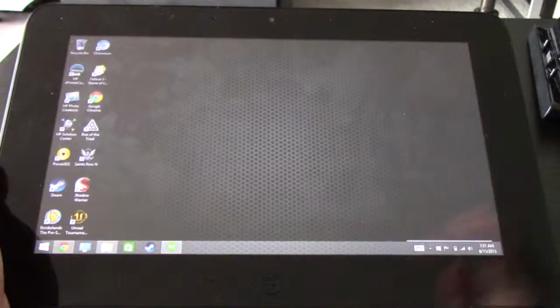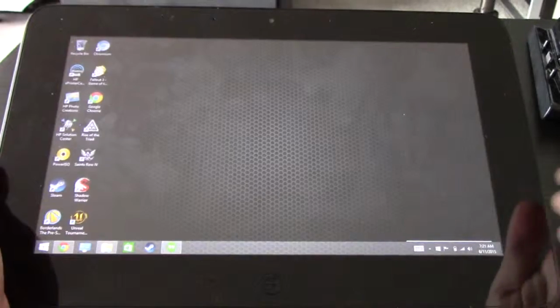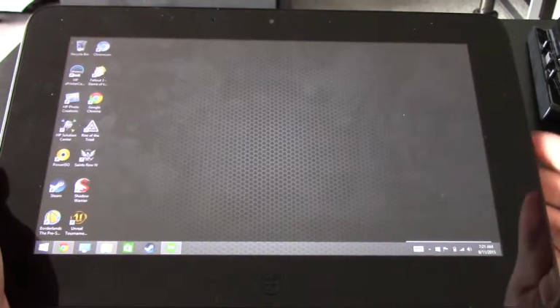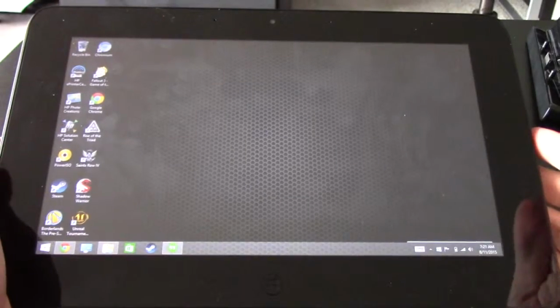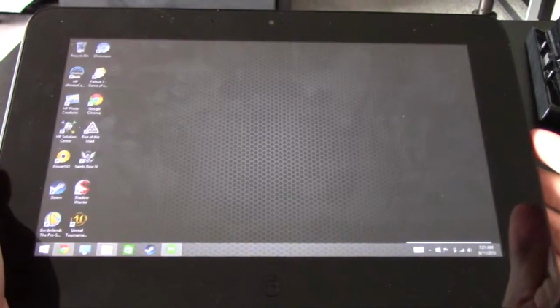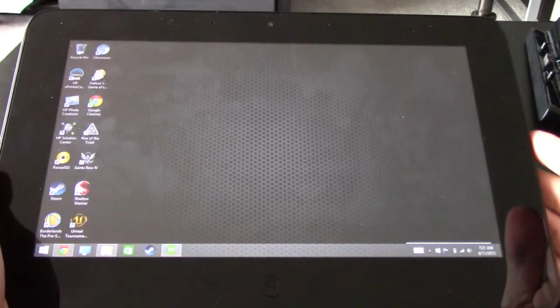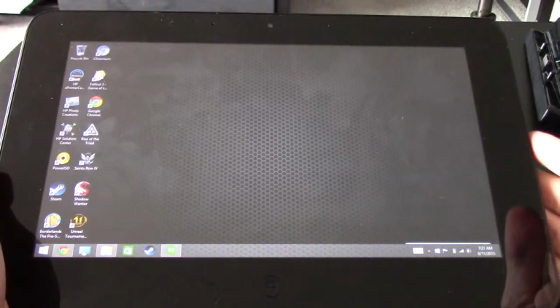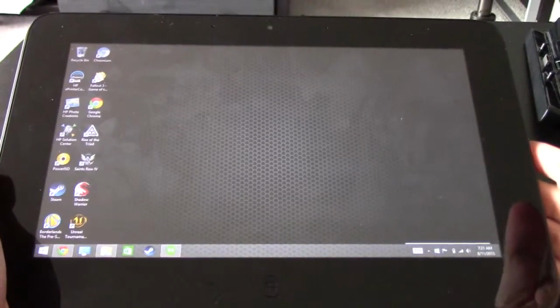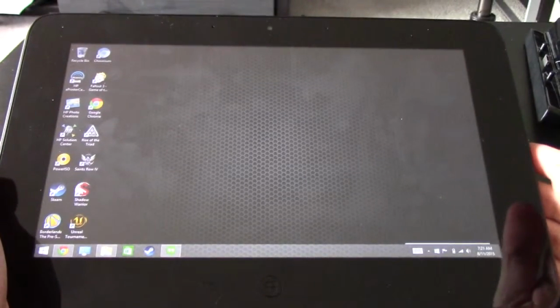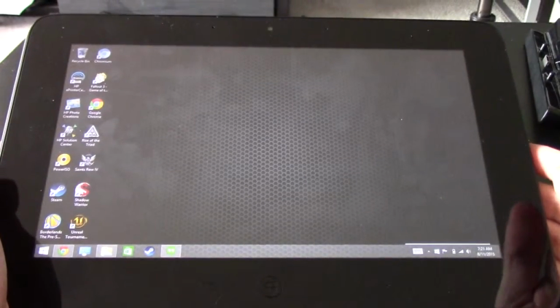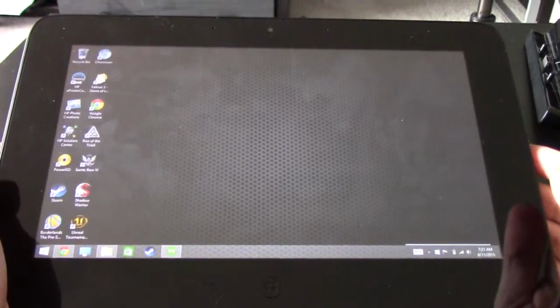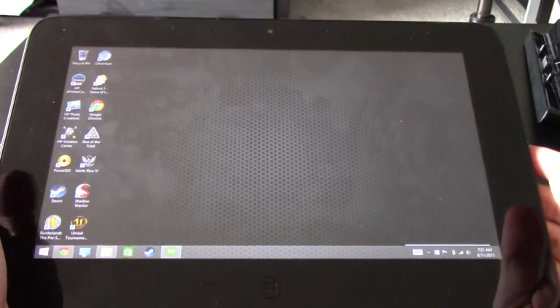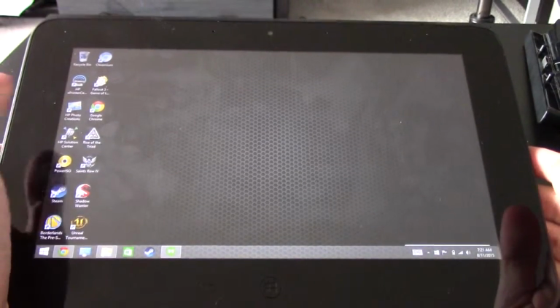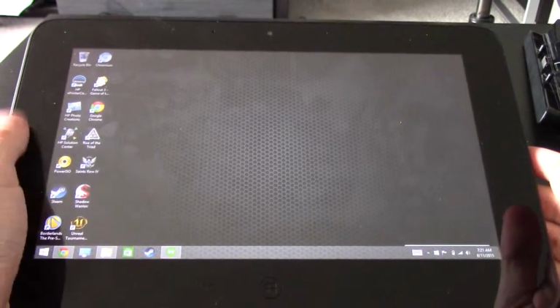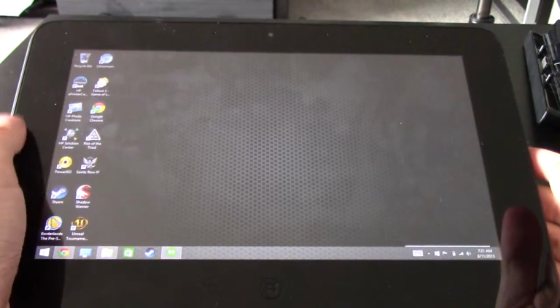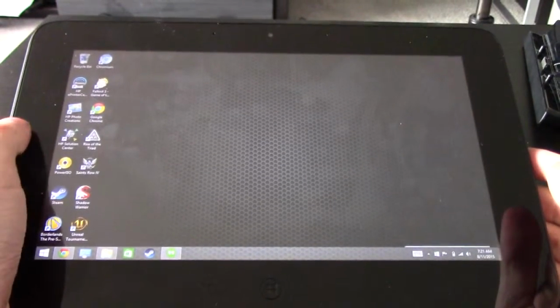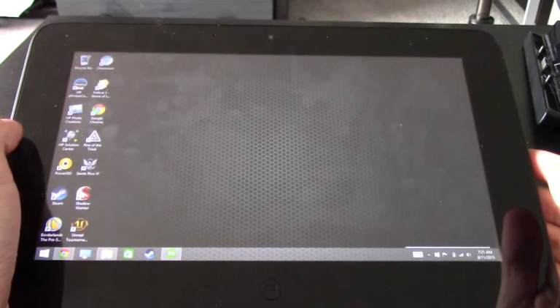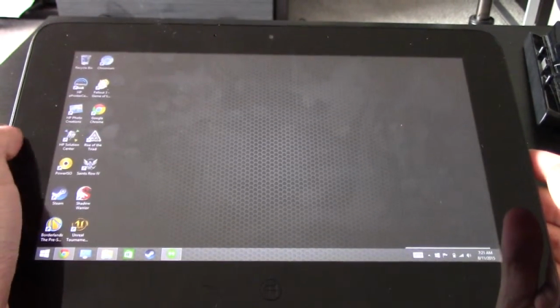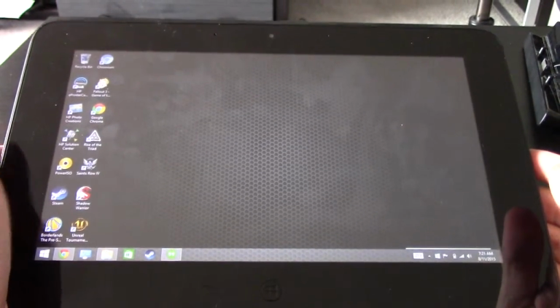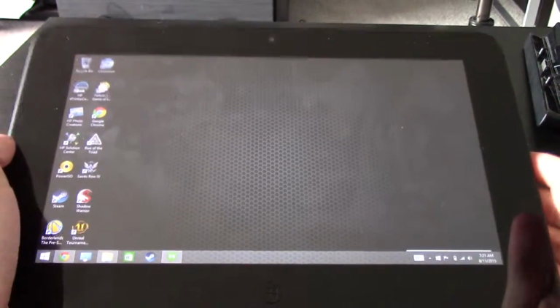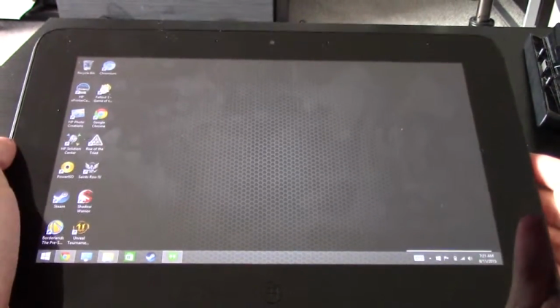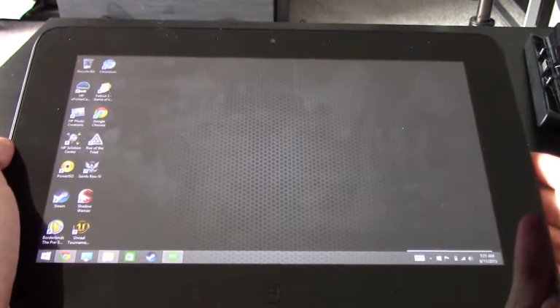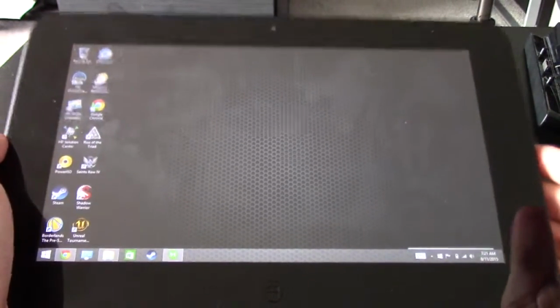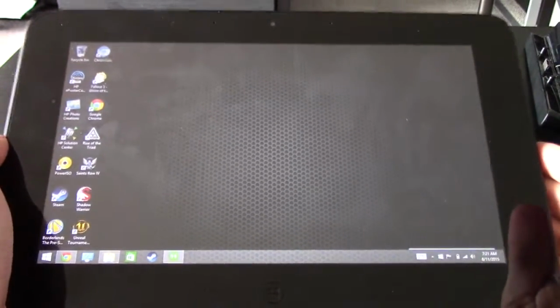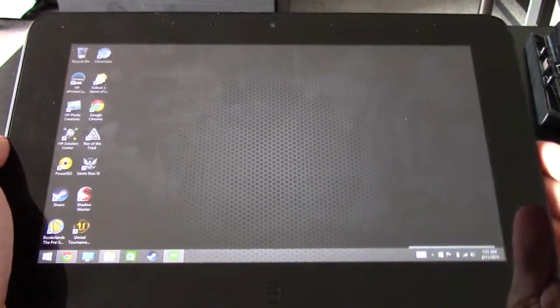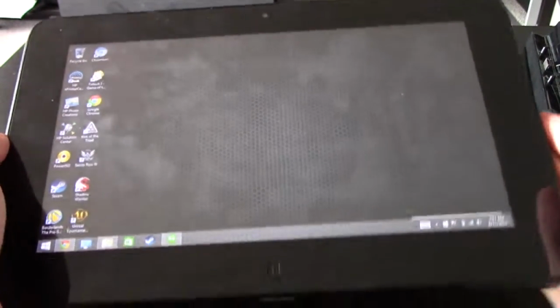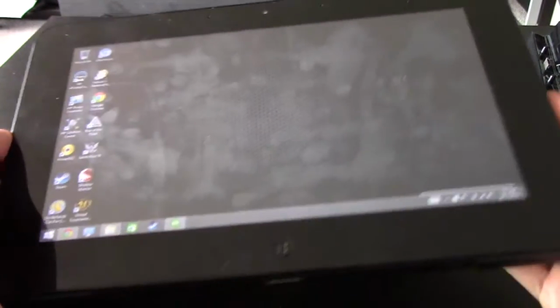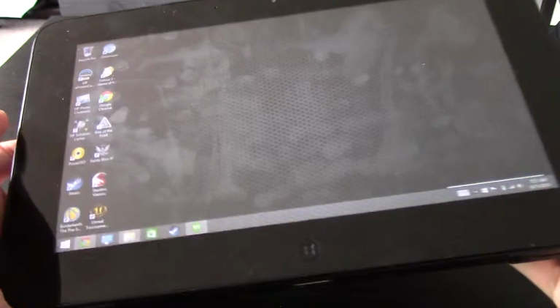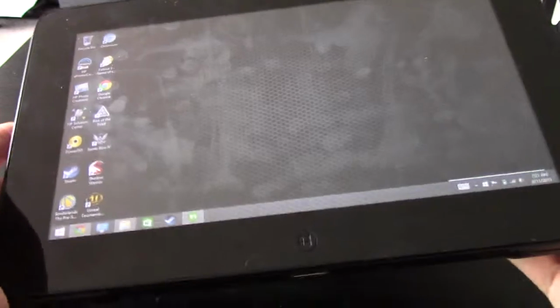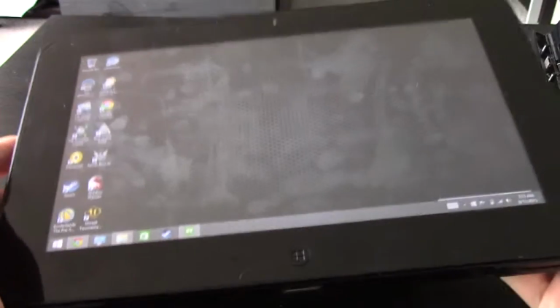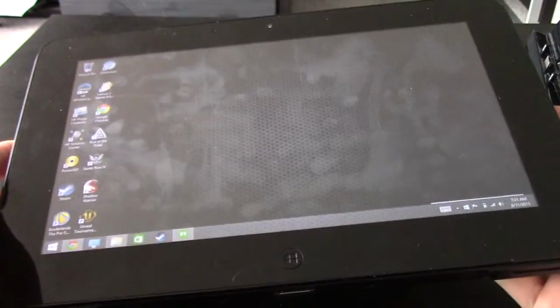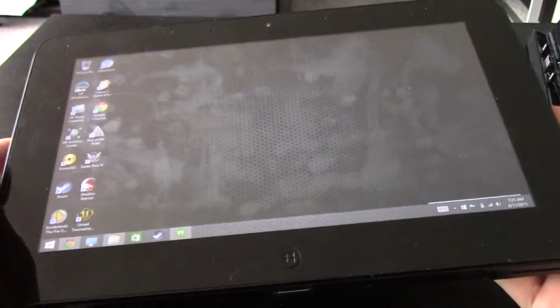Hey guys, how's it going? Today we'll be looking at the Razer Edge Pro, which is one of my favorite tablets.